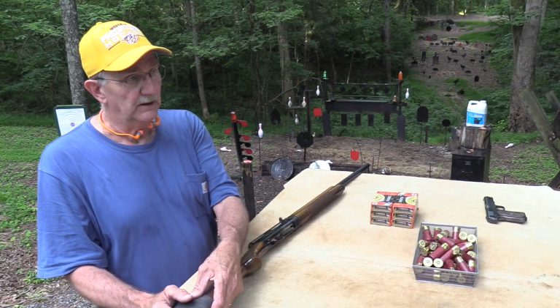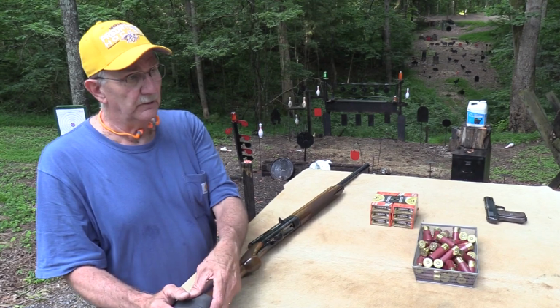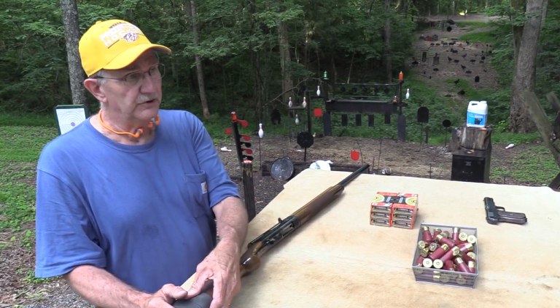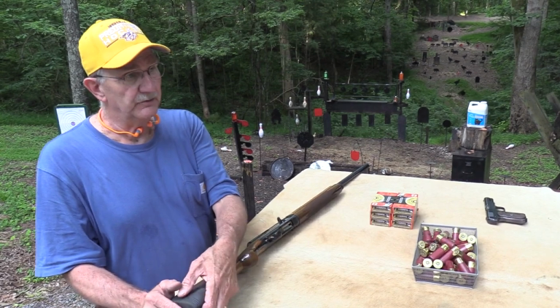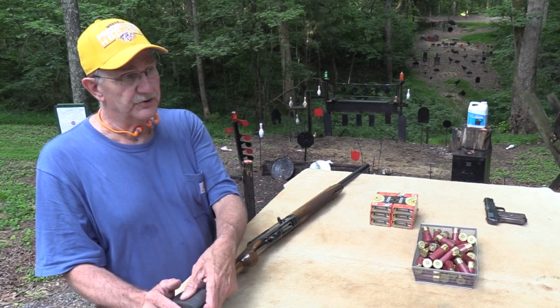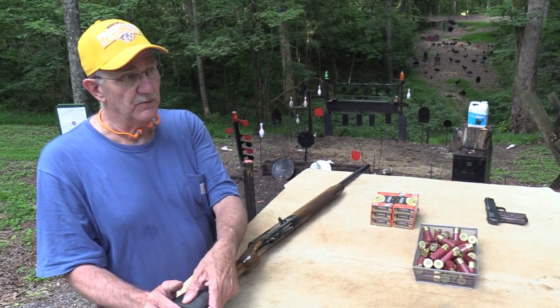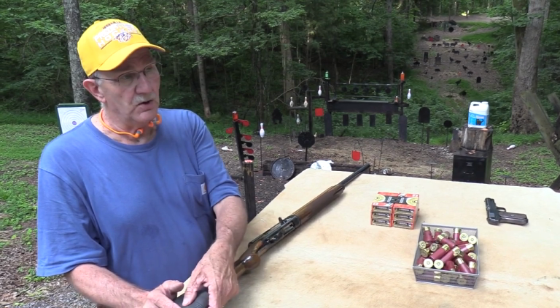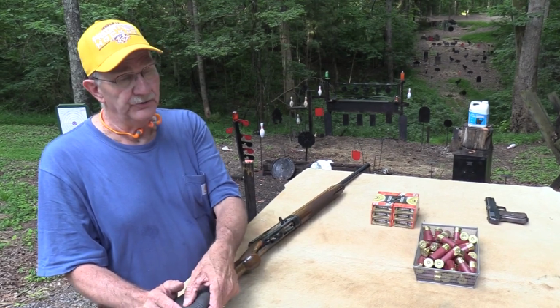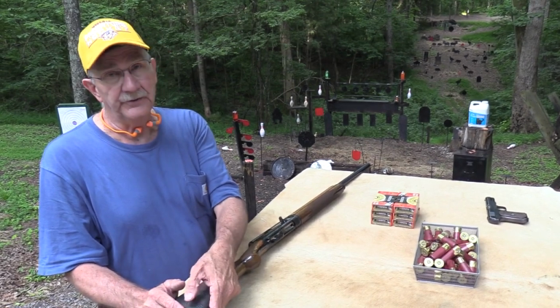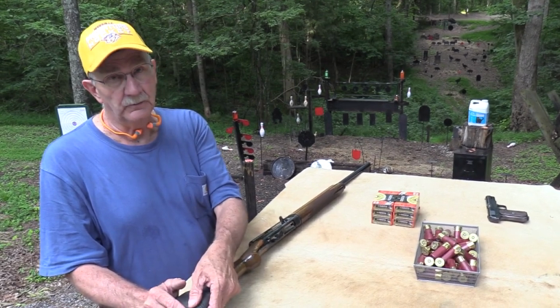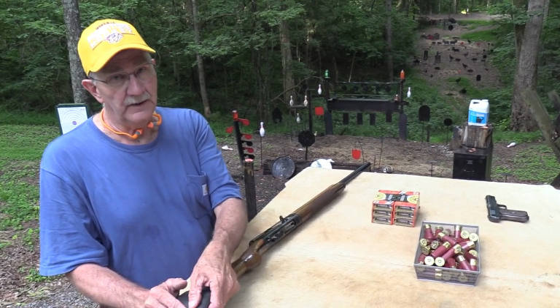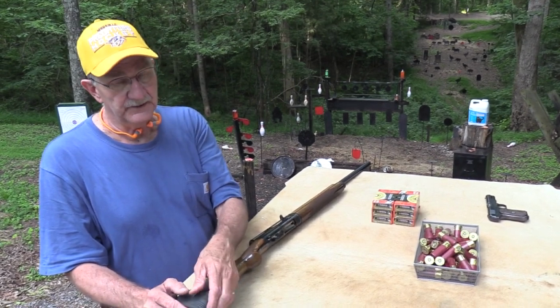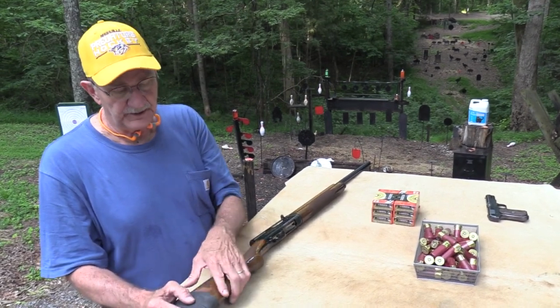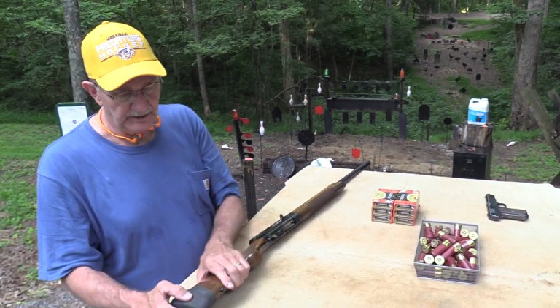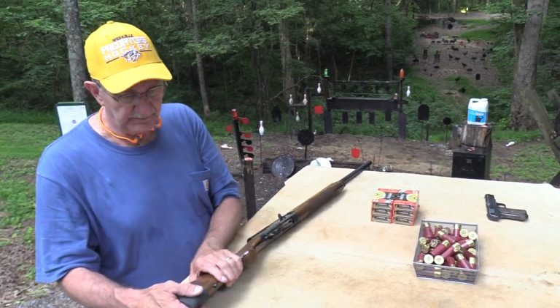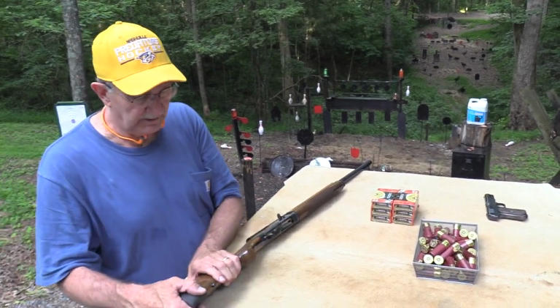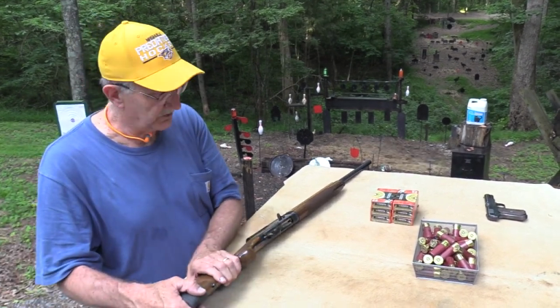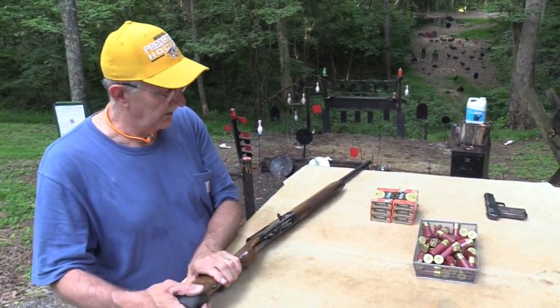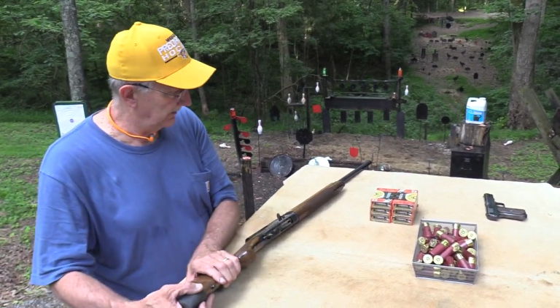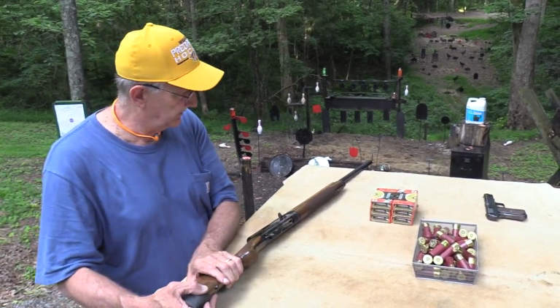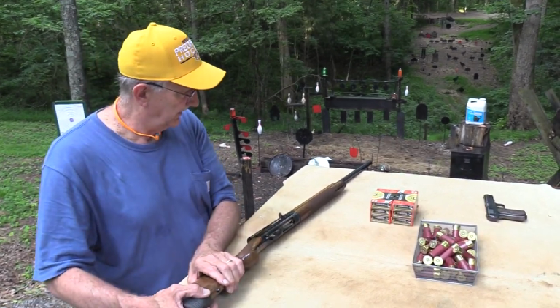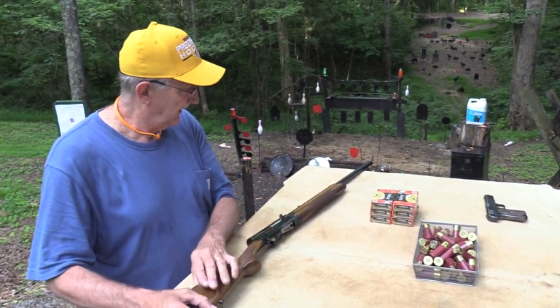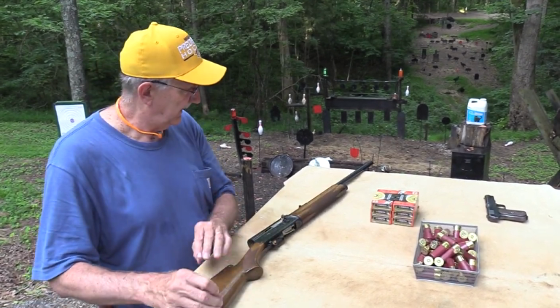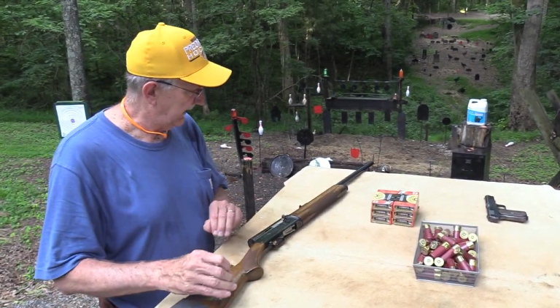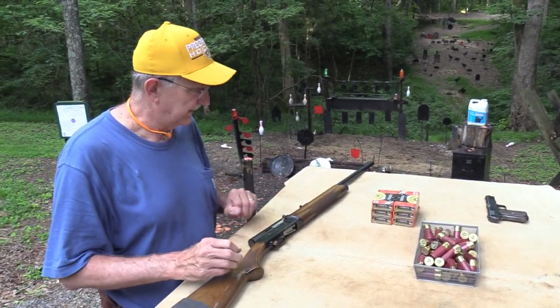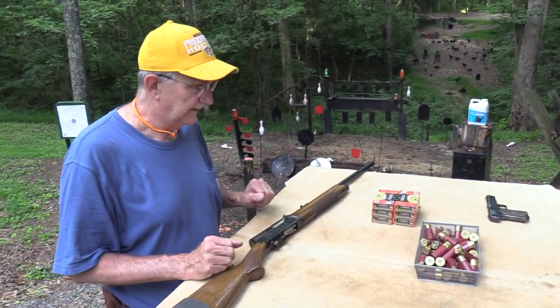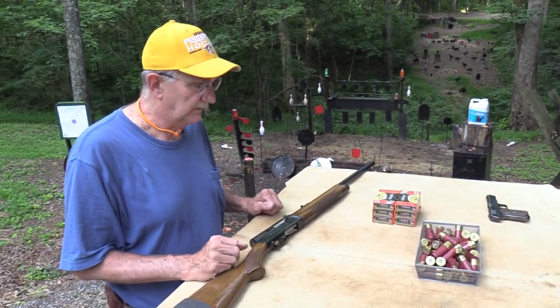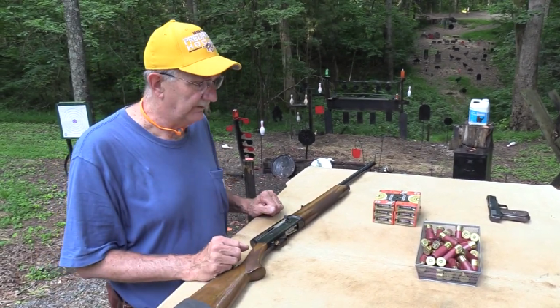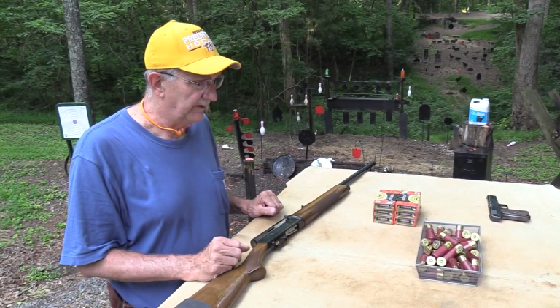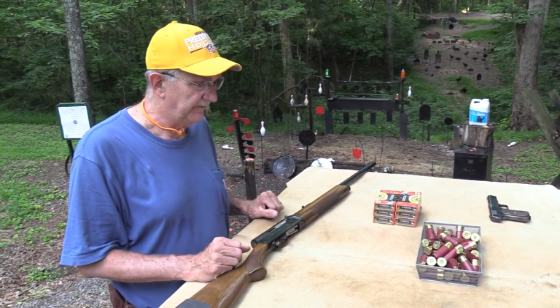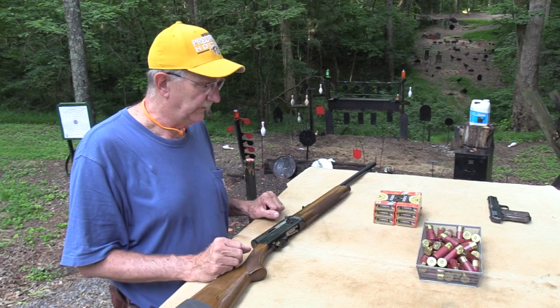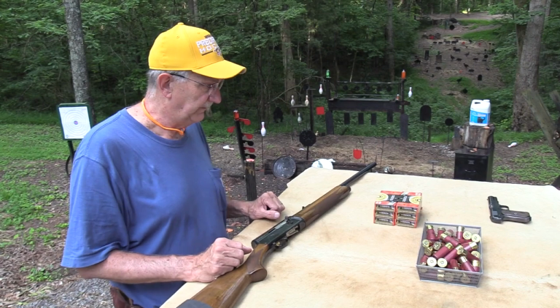We're going to shoot small nuclear weapons today — slugs. And we're going to have a lot of fun with them.